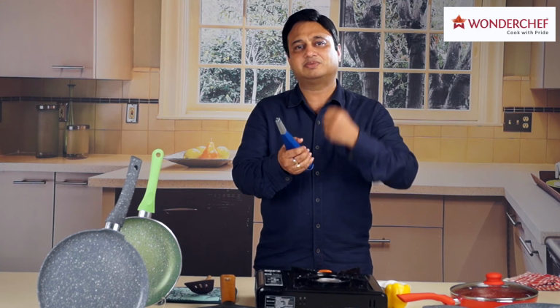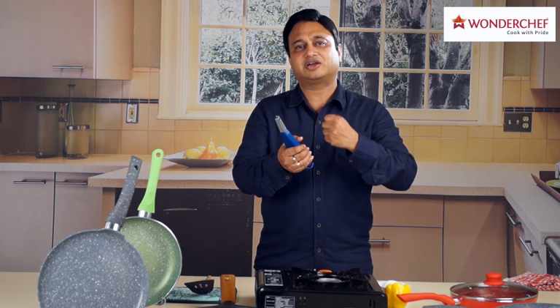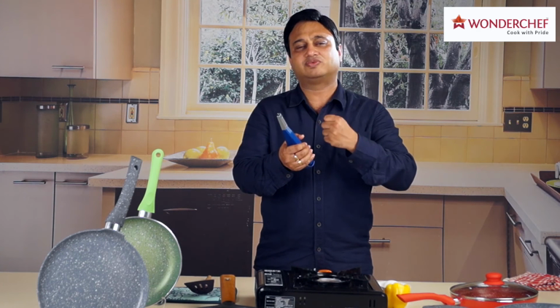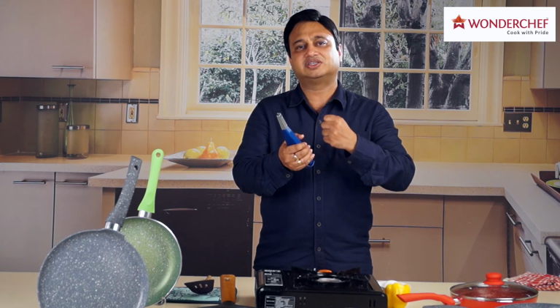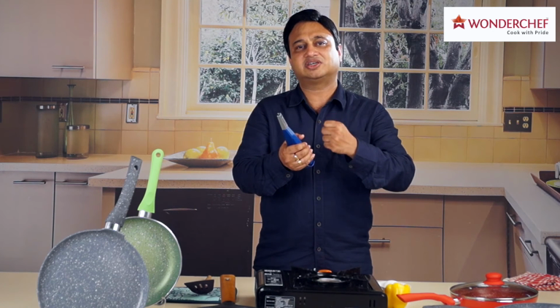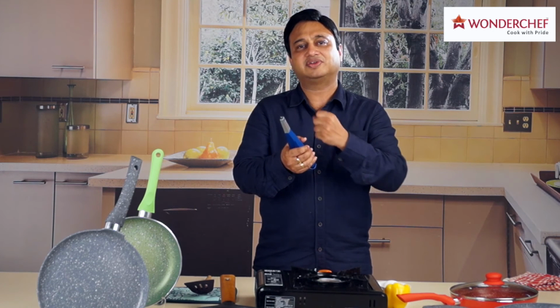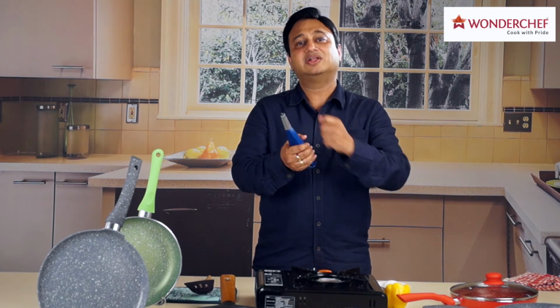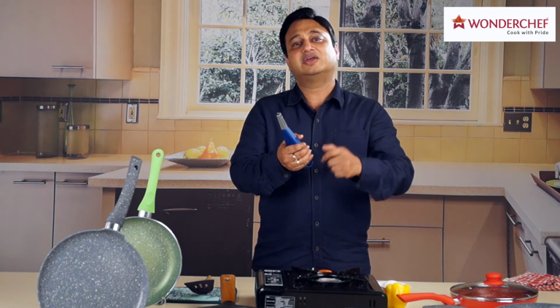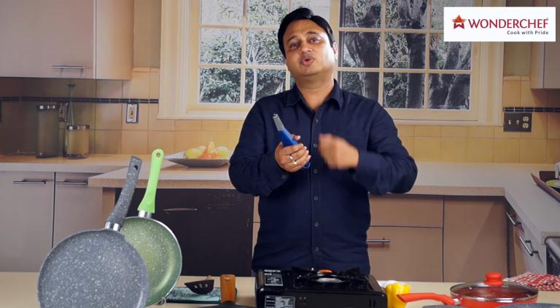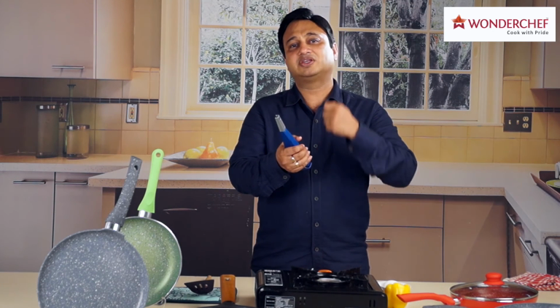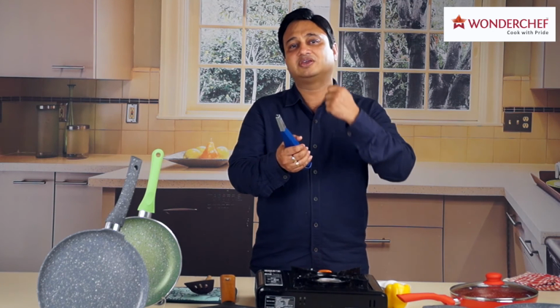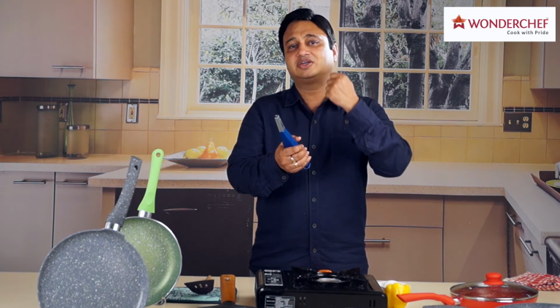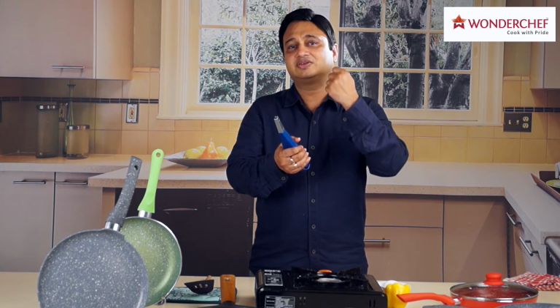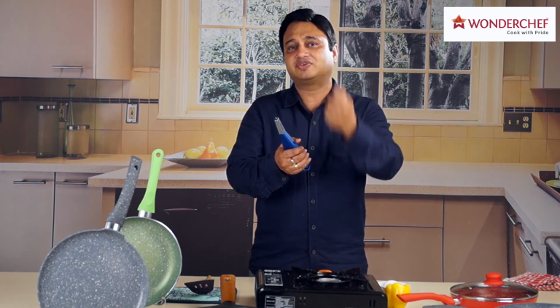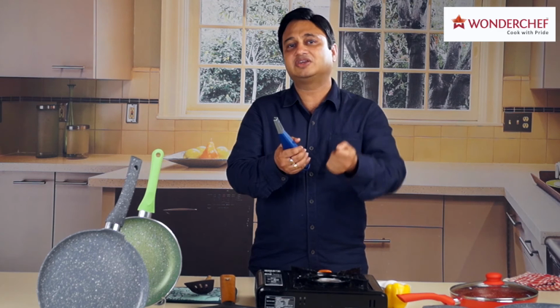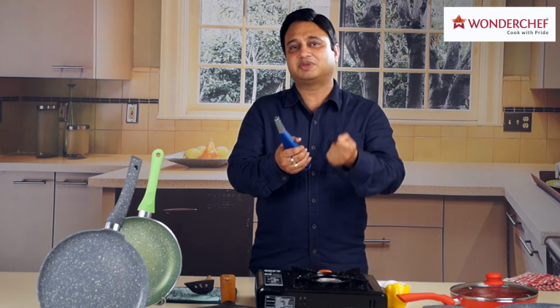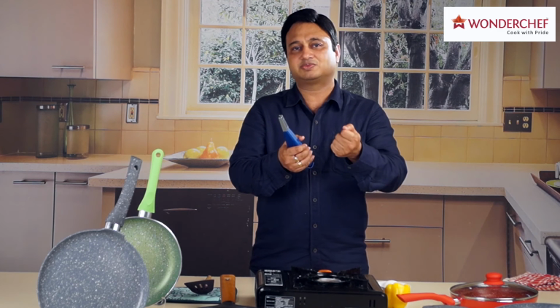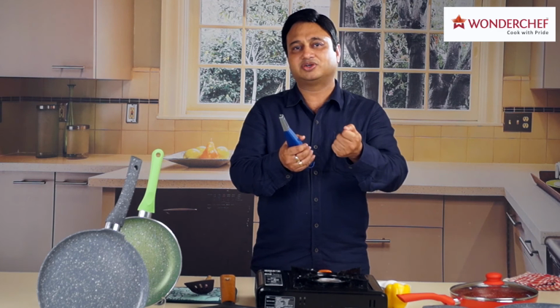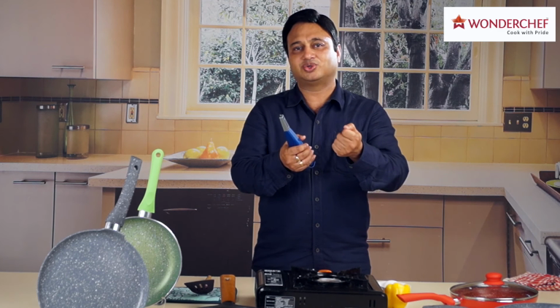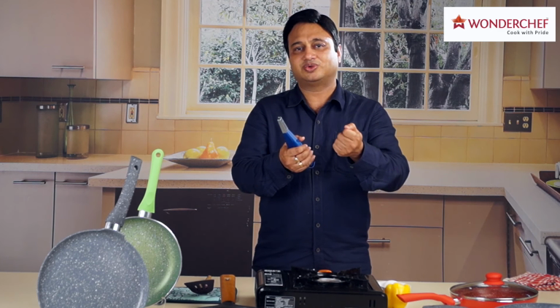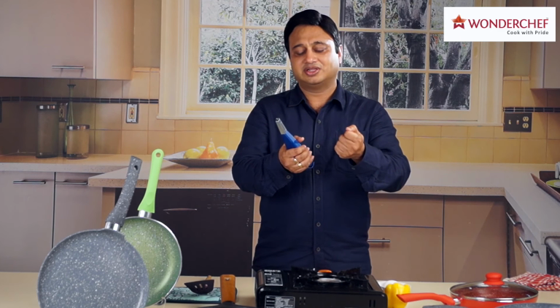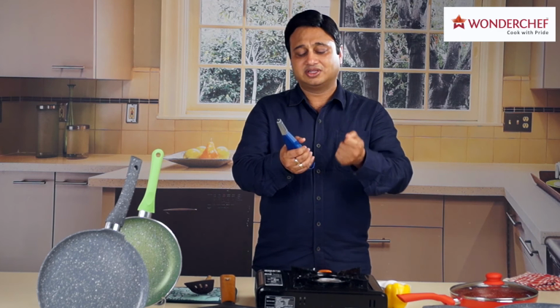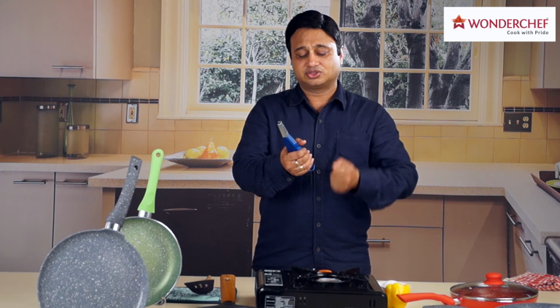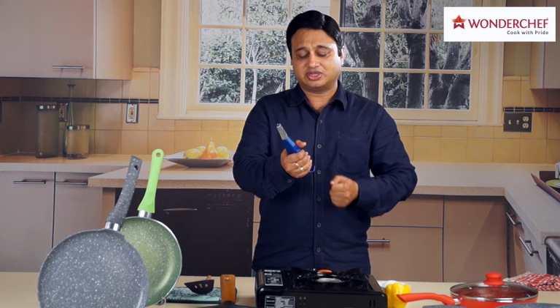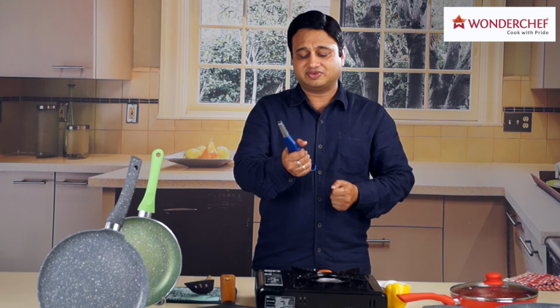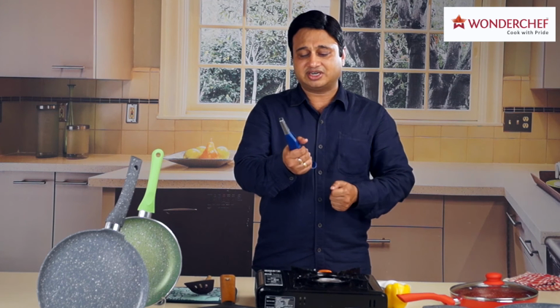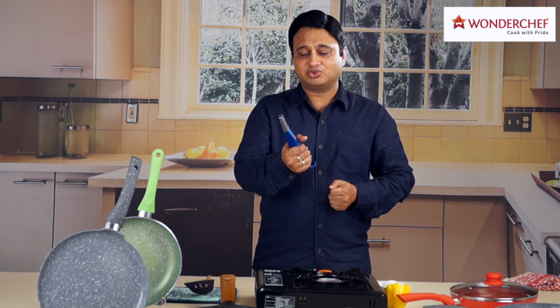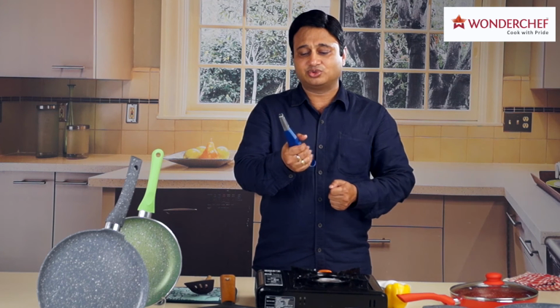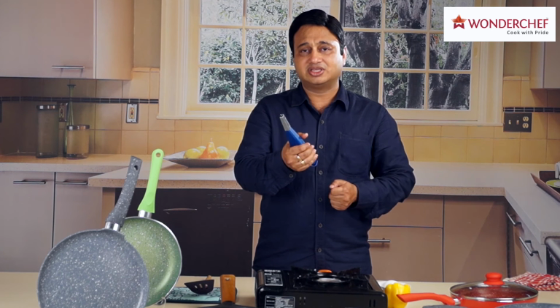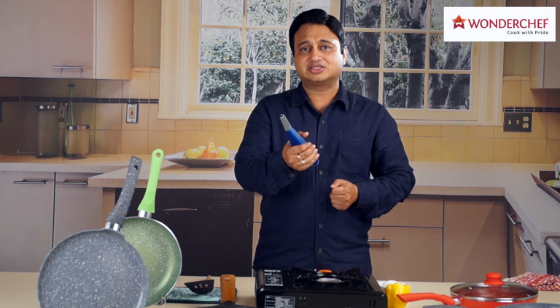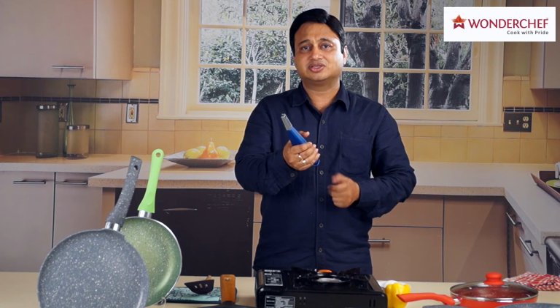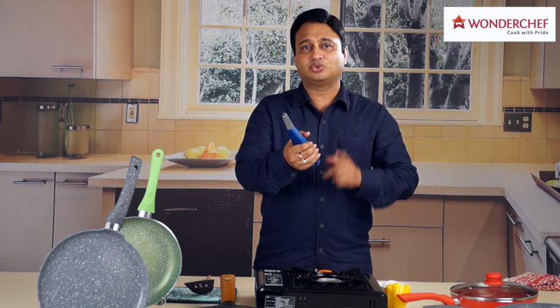You can bring it back to Wonderchef and we will give you a free replacement. So every time you use this, you know the gas is being lit safely.